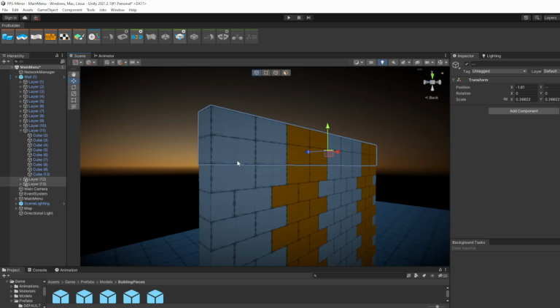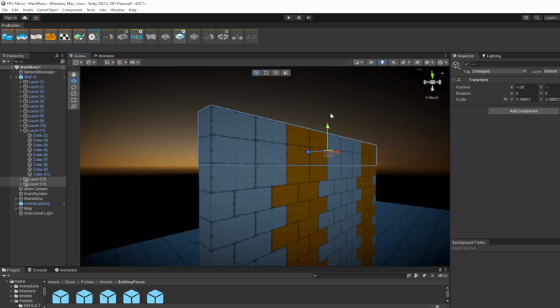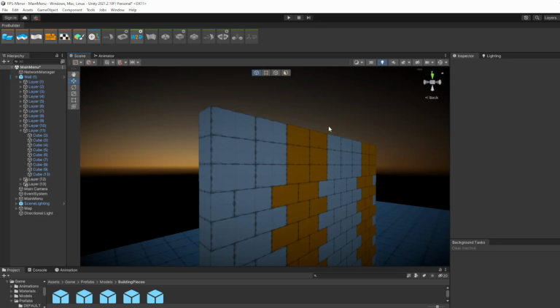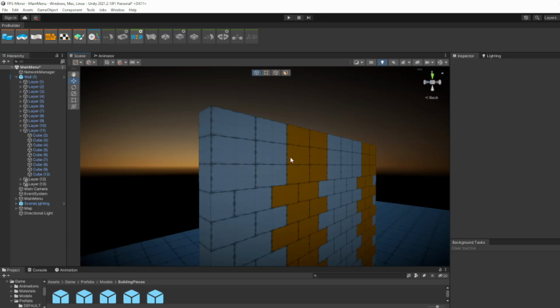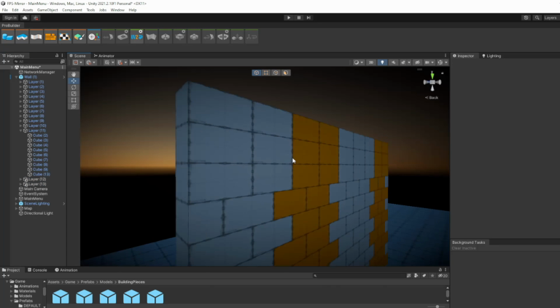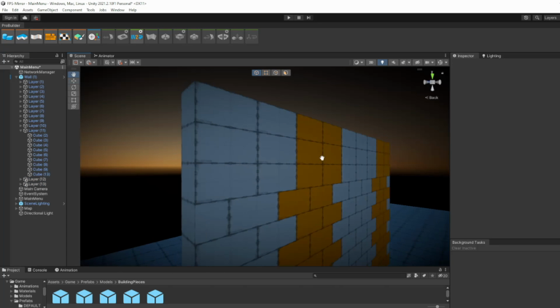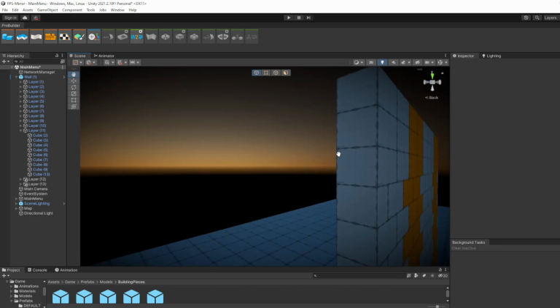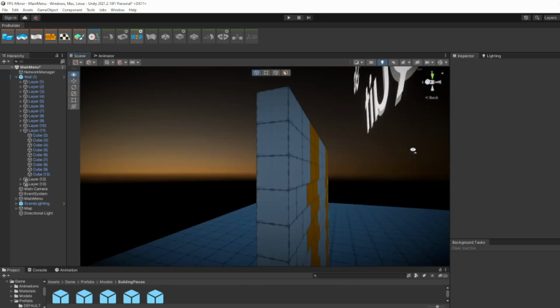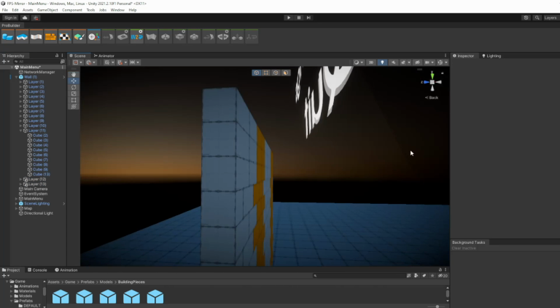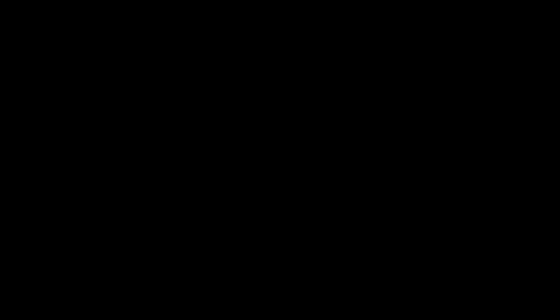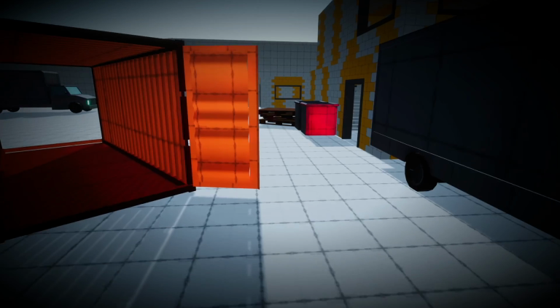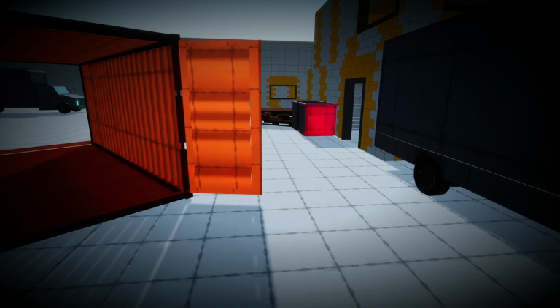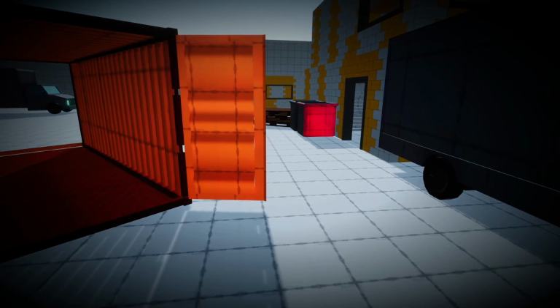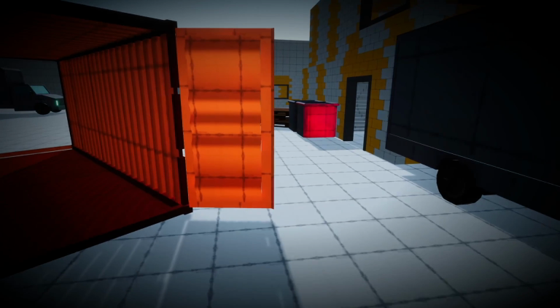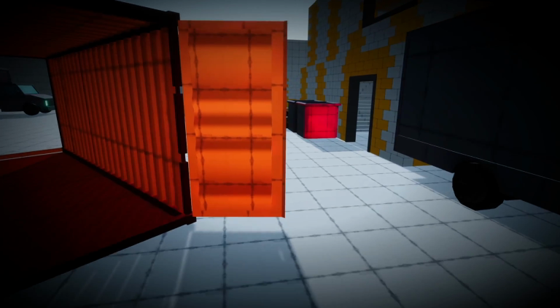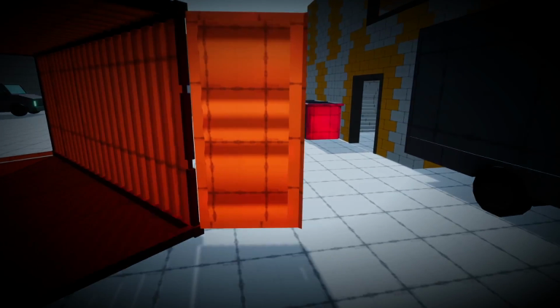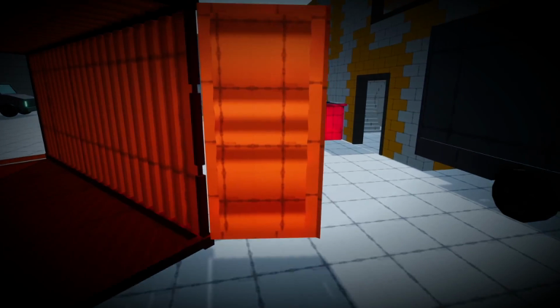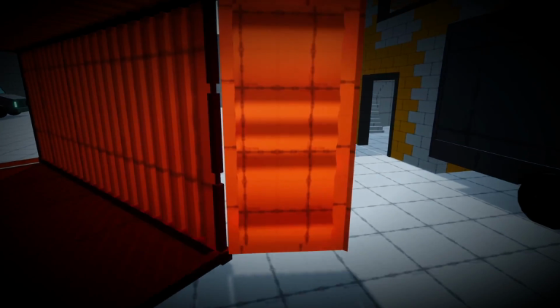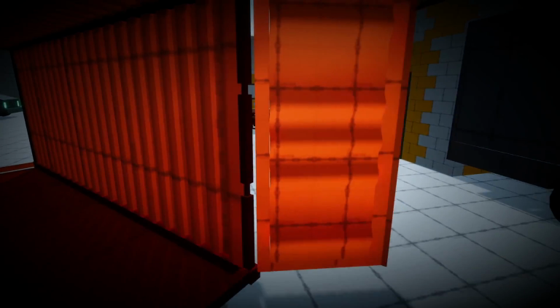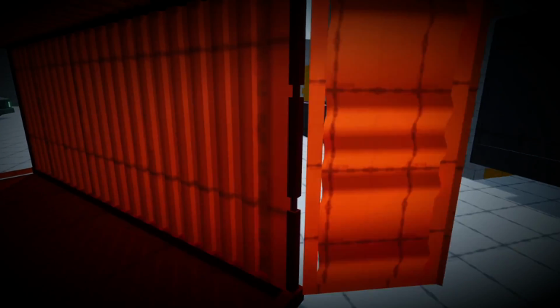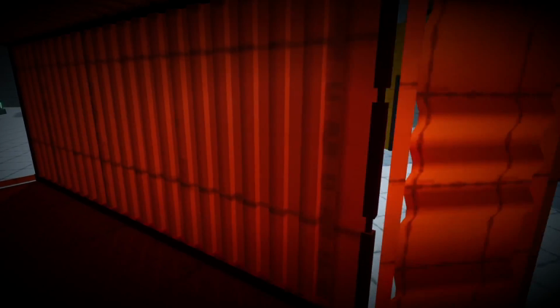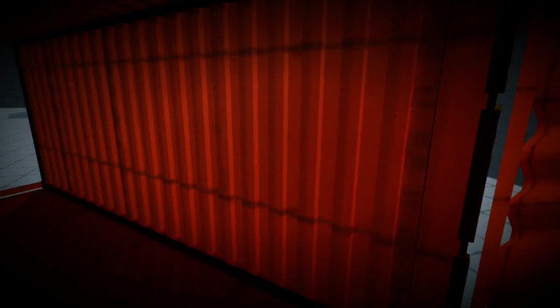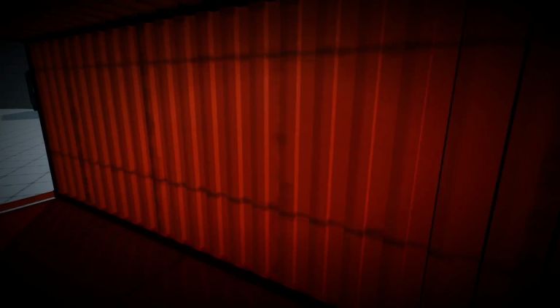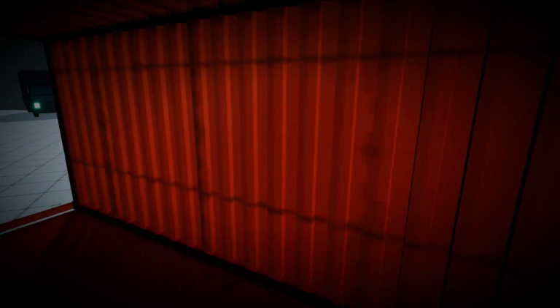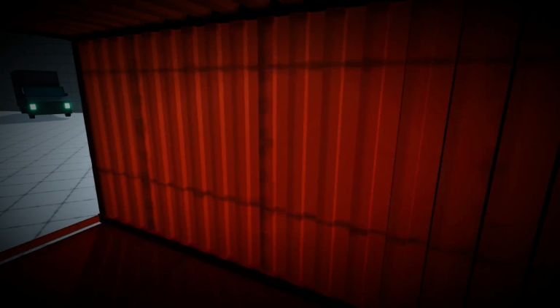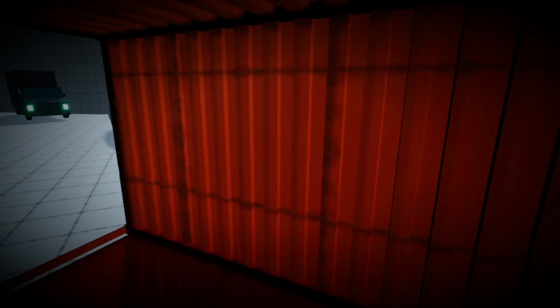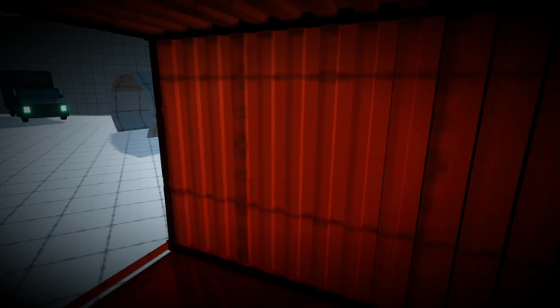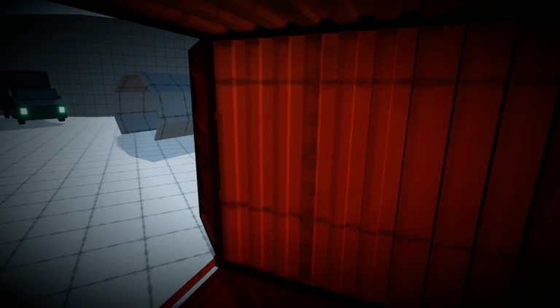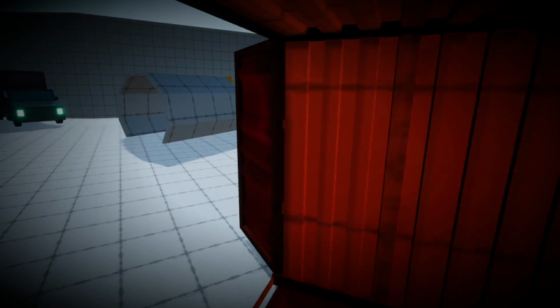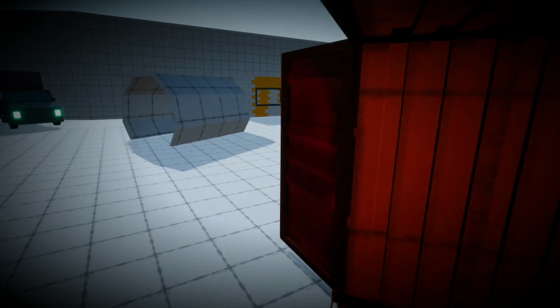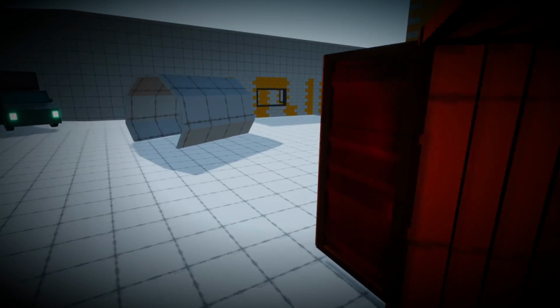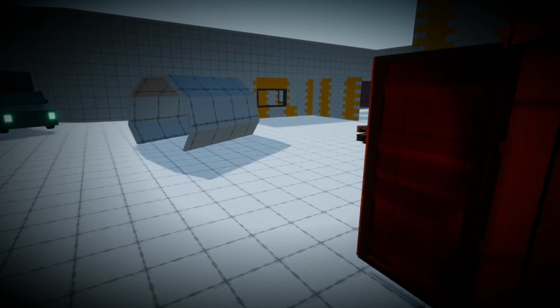So once I finally found that out, I made walls with windows, doors, and normal walls, which has helped when it comes to making variations of buildings.